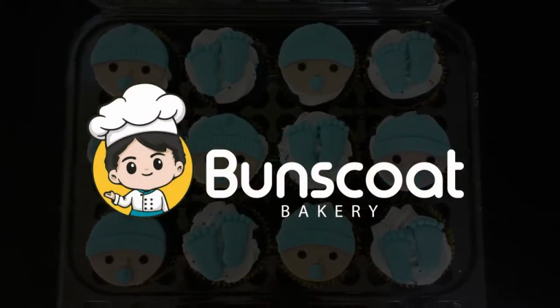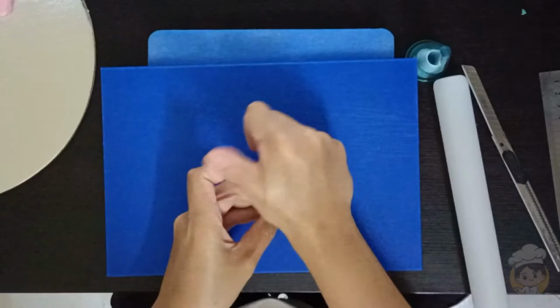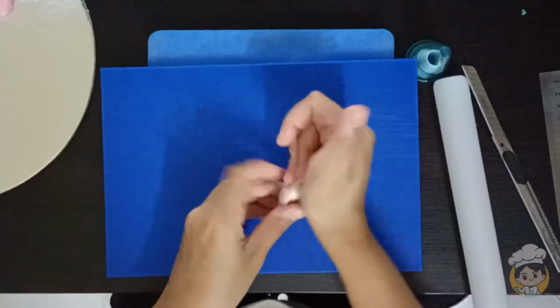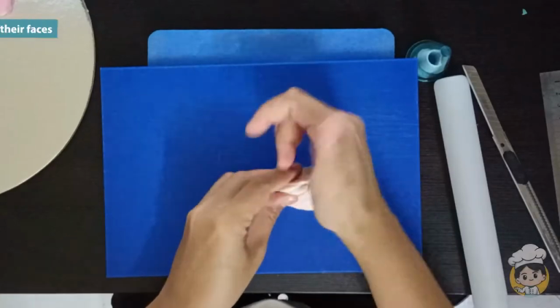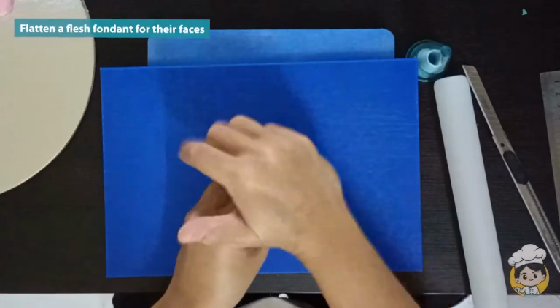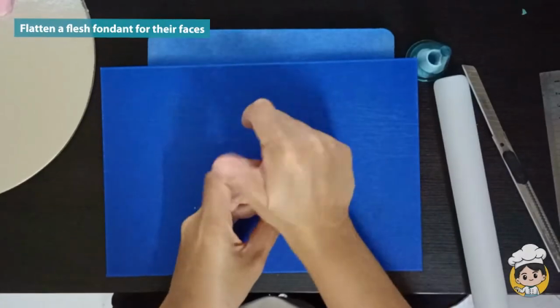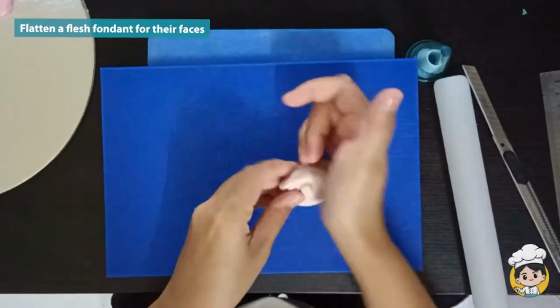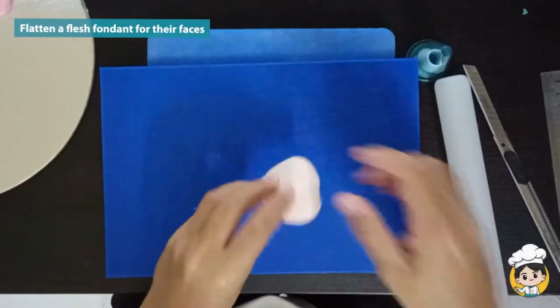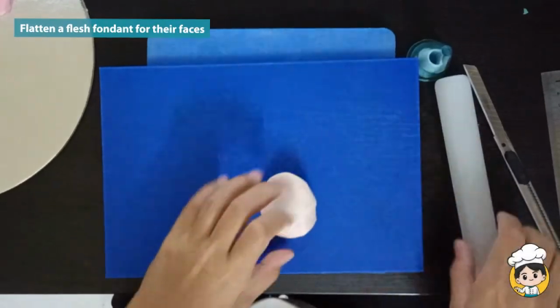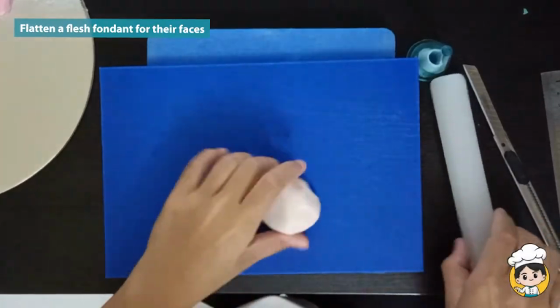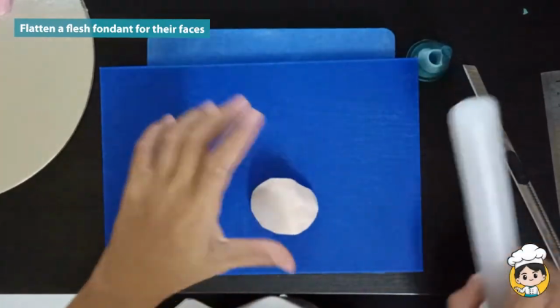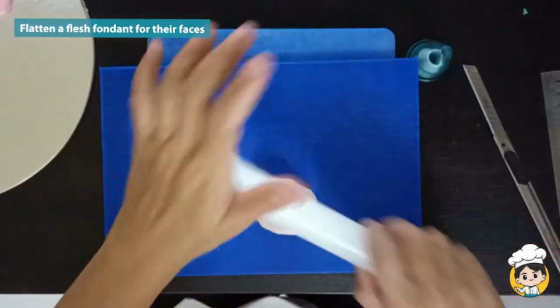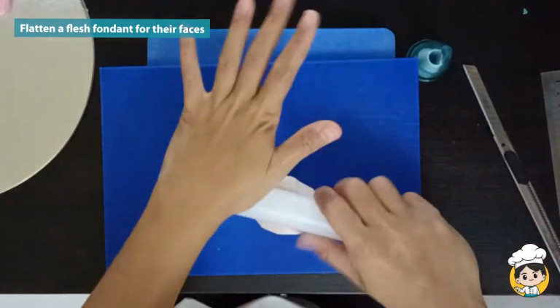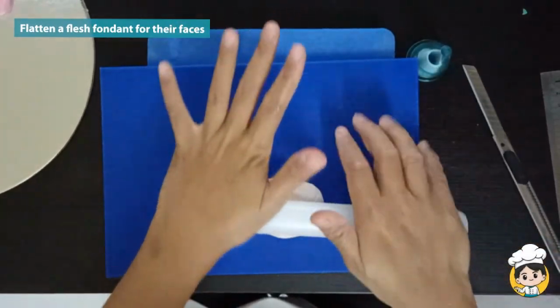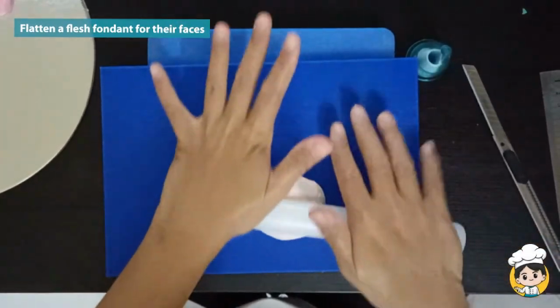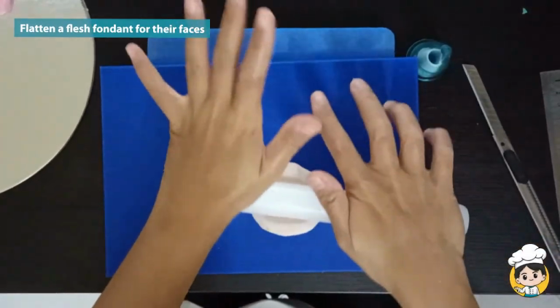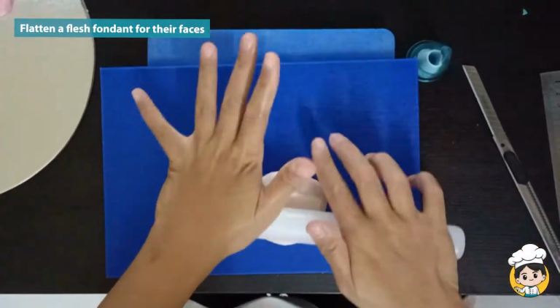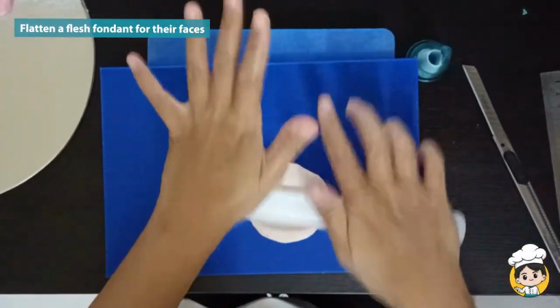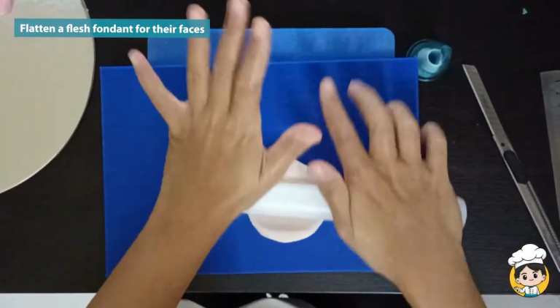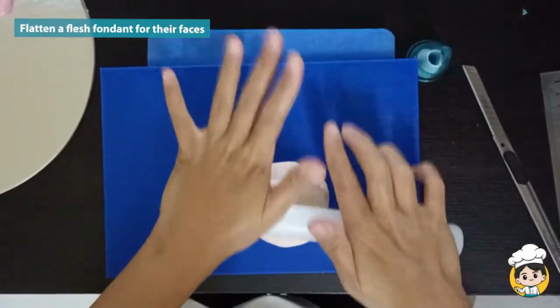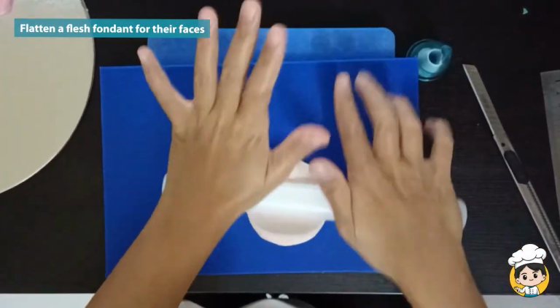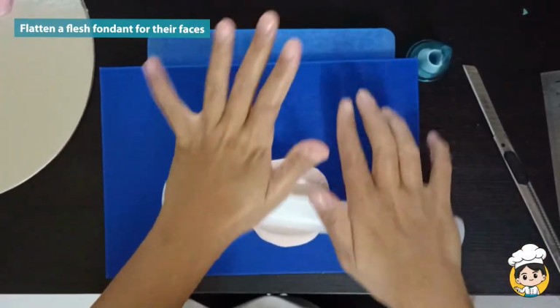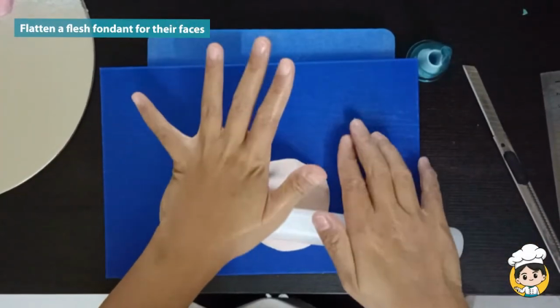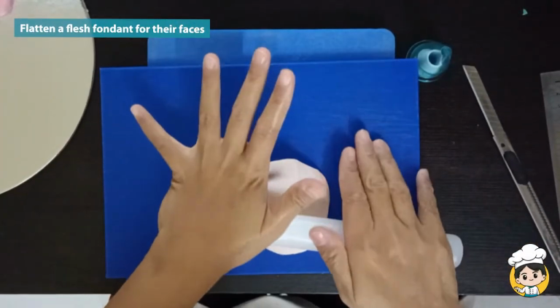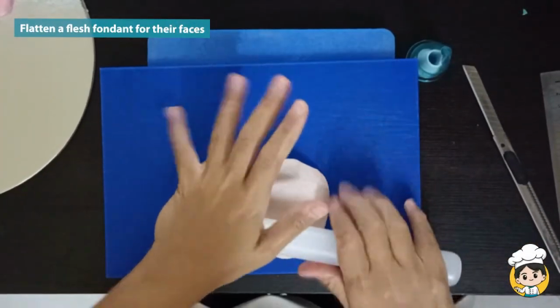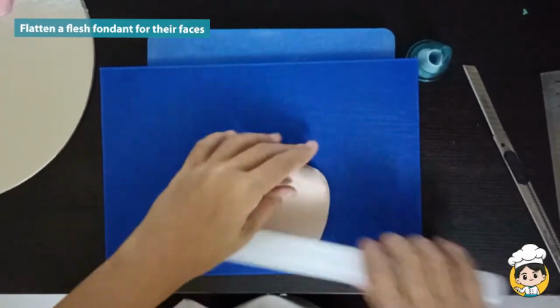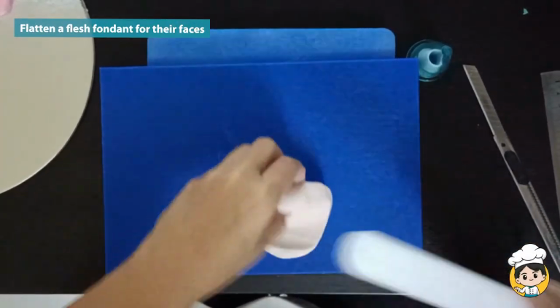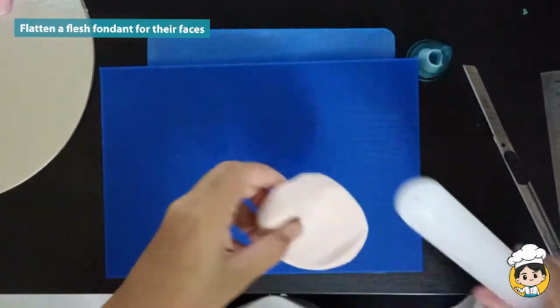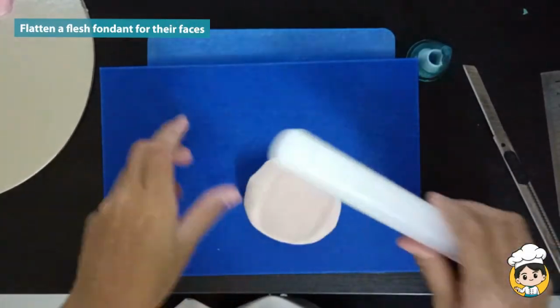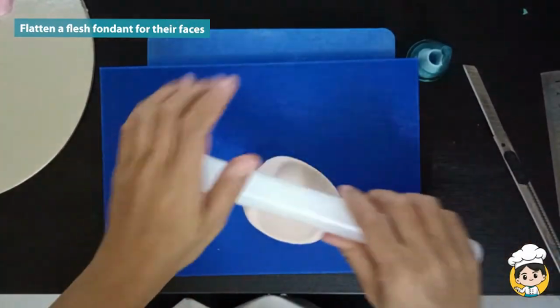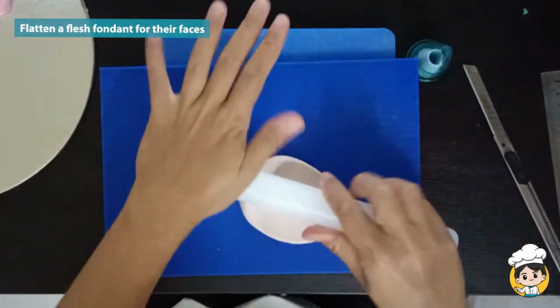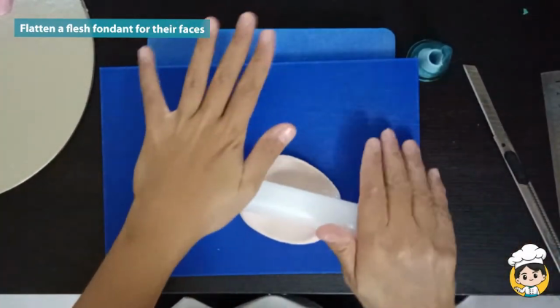Hi guys! Today we are going to make a baby boy and a baby girl cupcake topper.